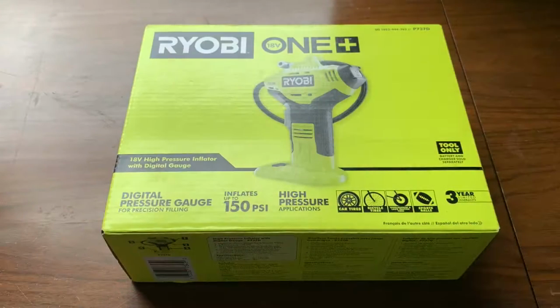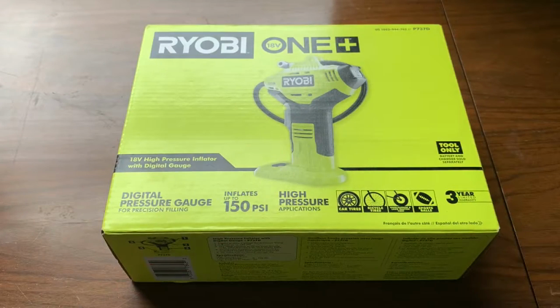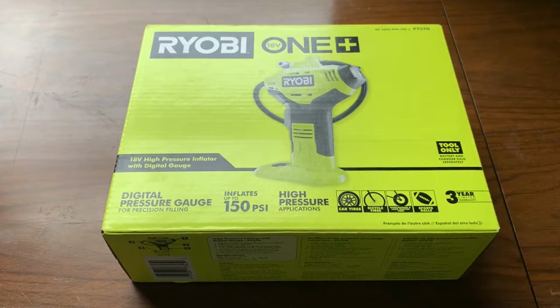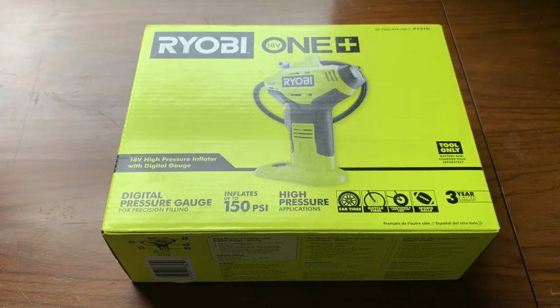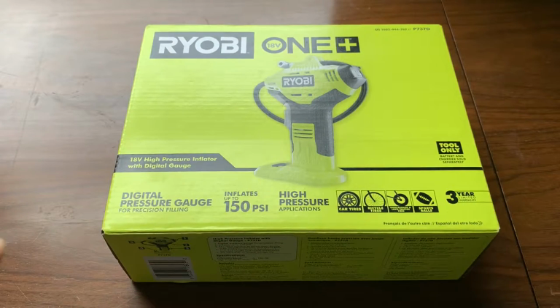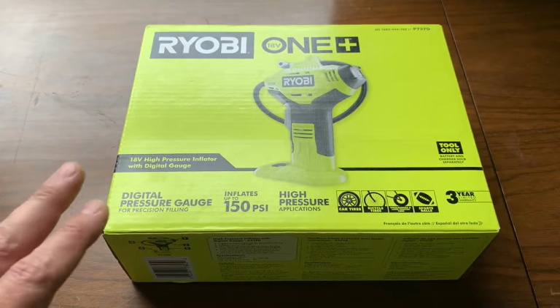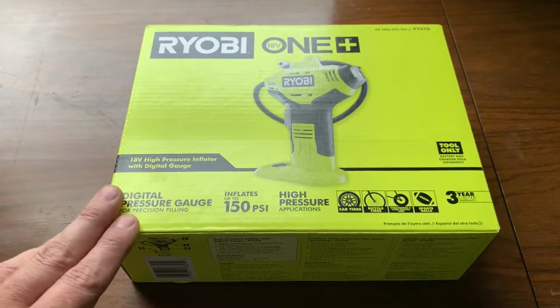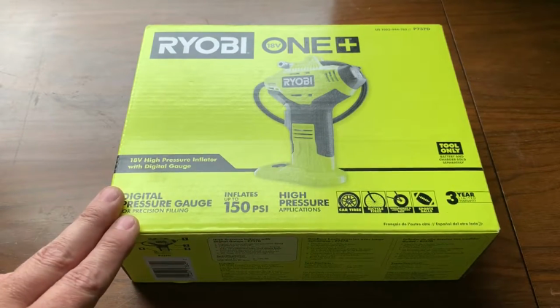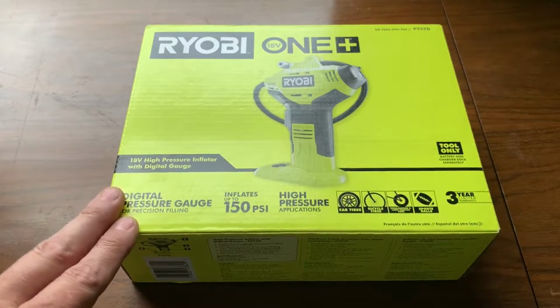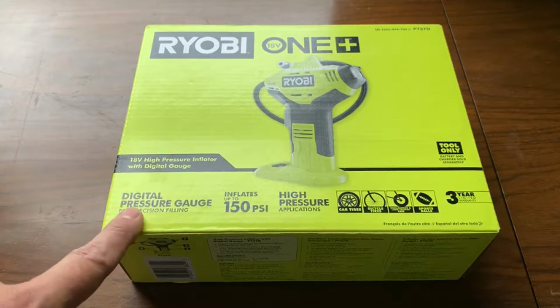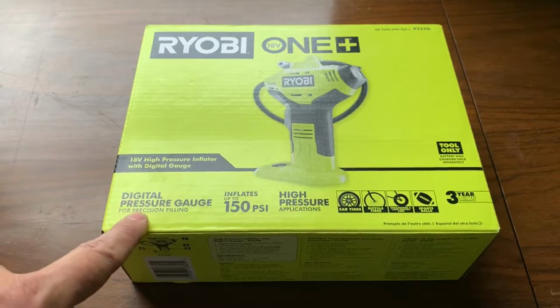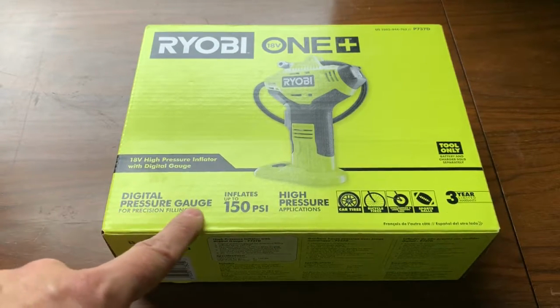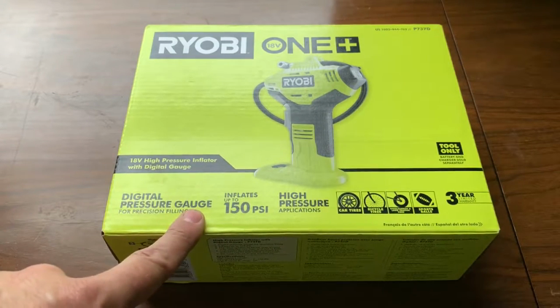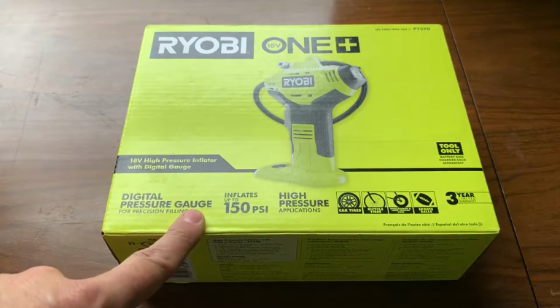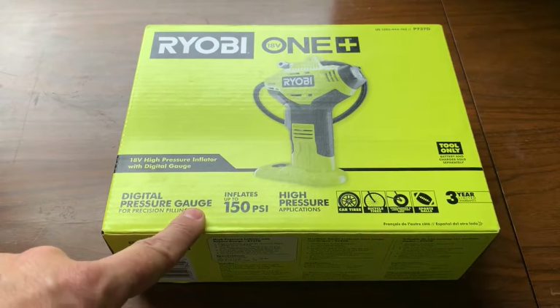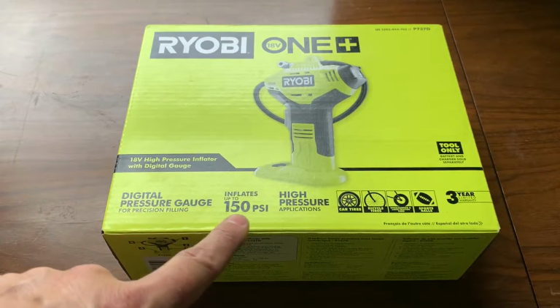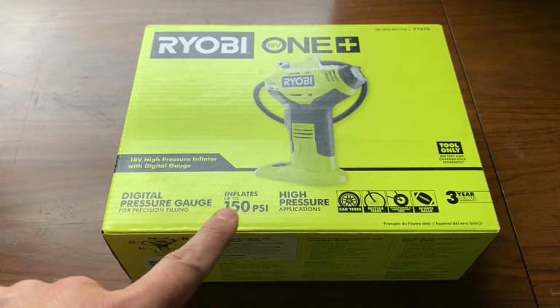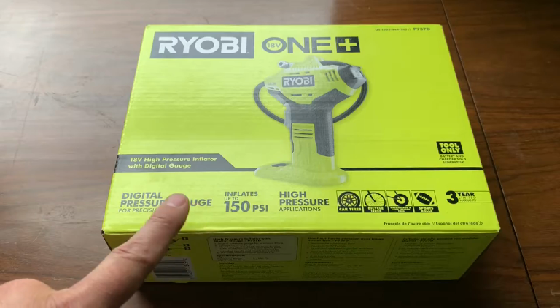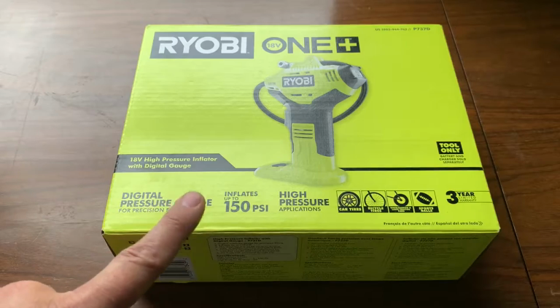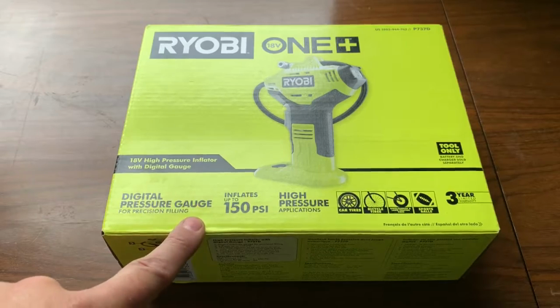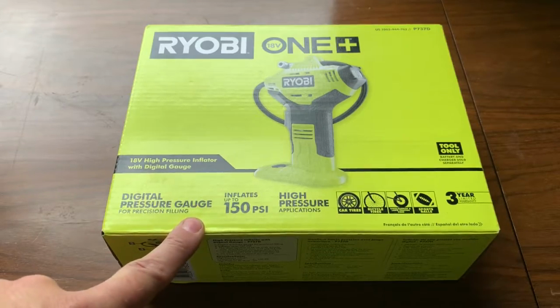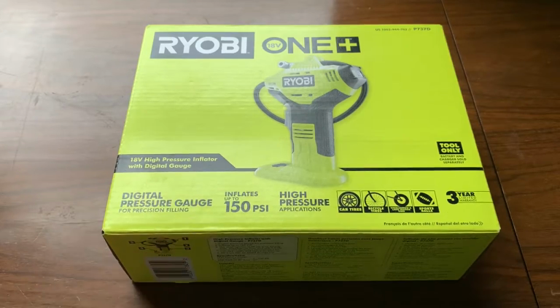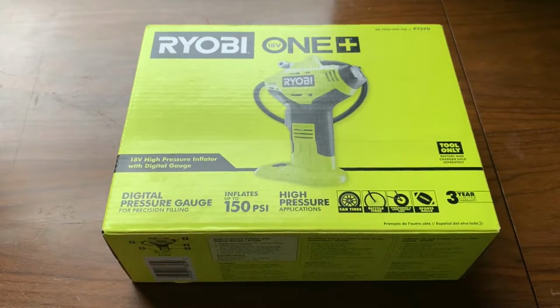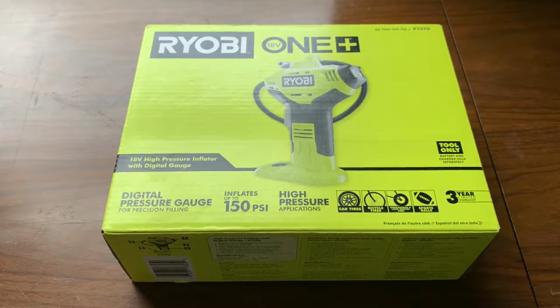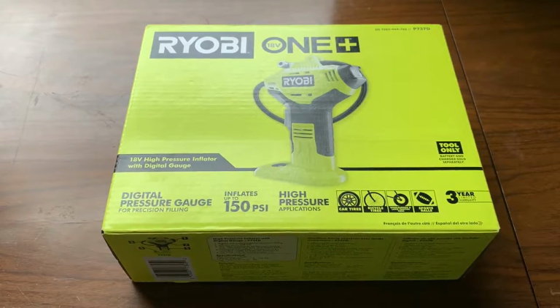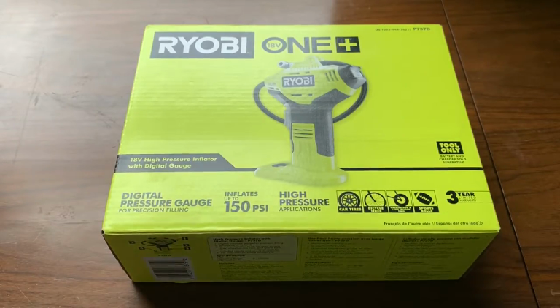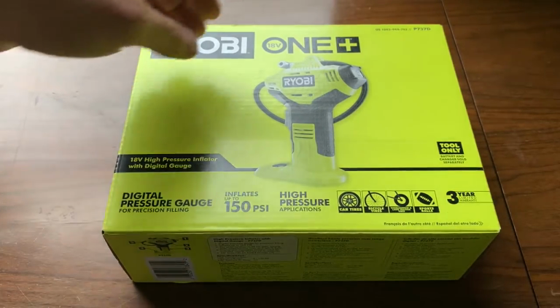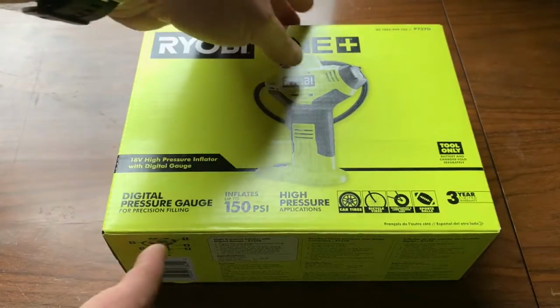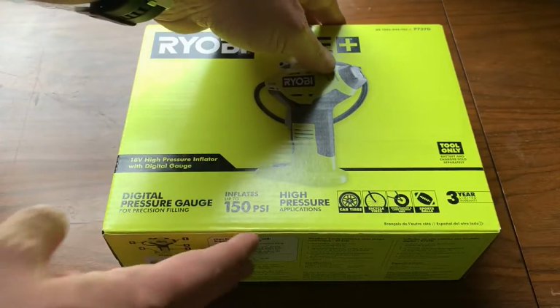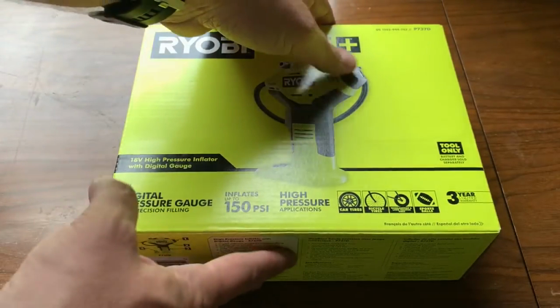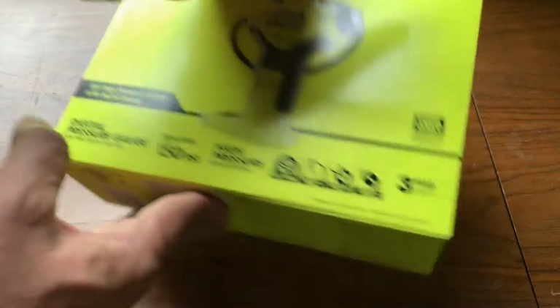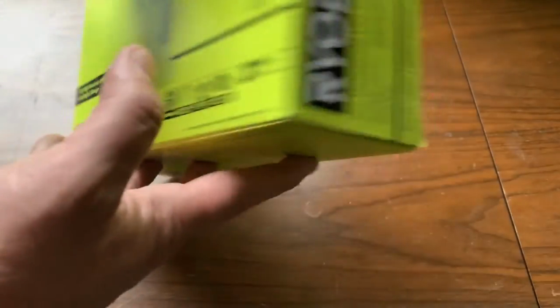Okay, so here's the RYOBI ONE Digital Pressure Gauge and Inflator. Let's unbox this thing and get into it.